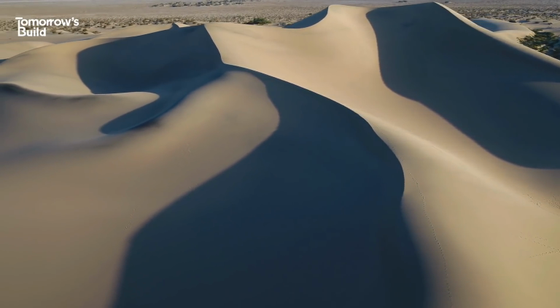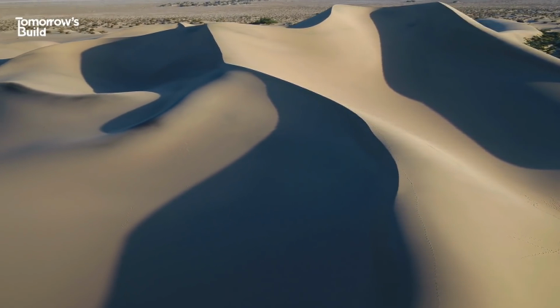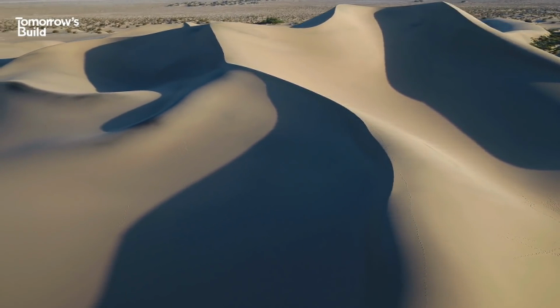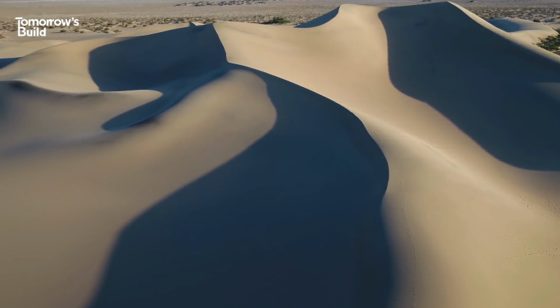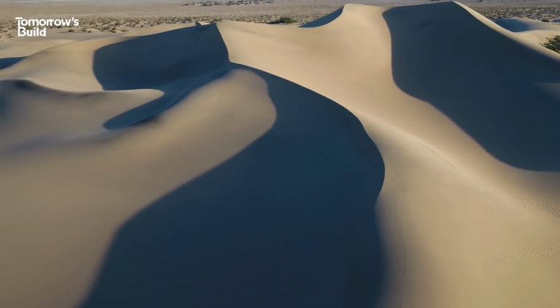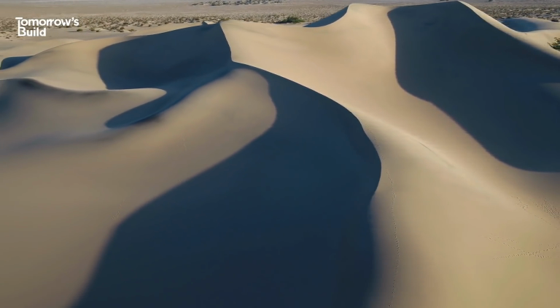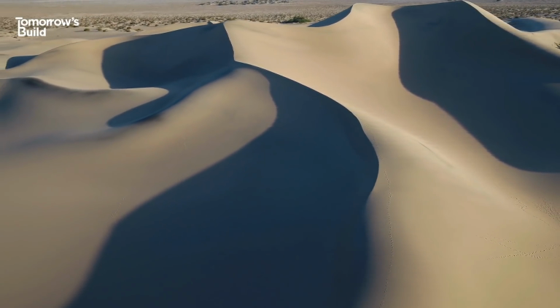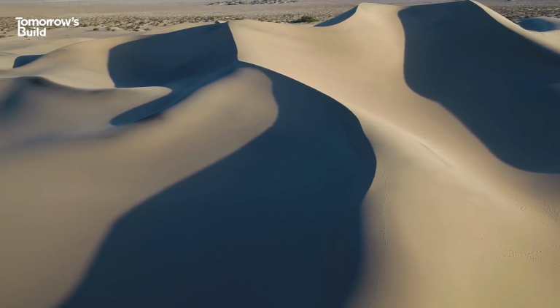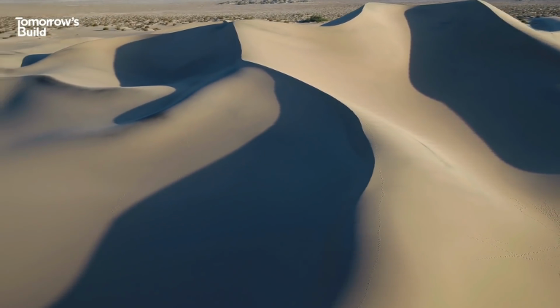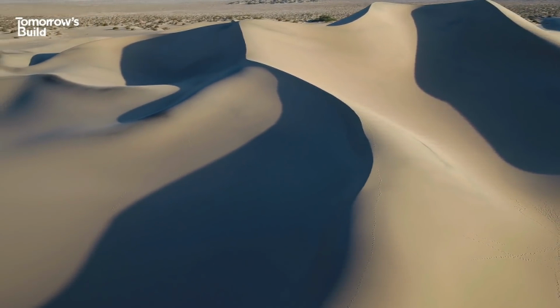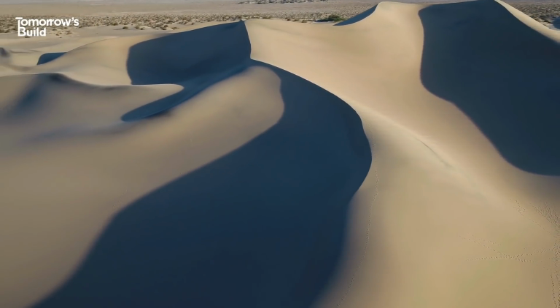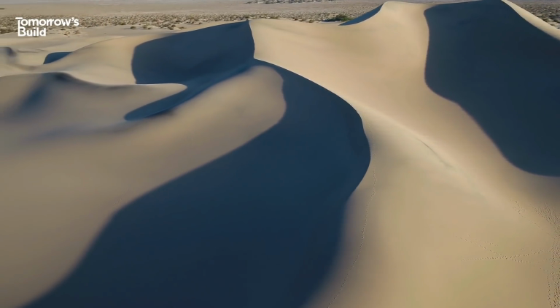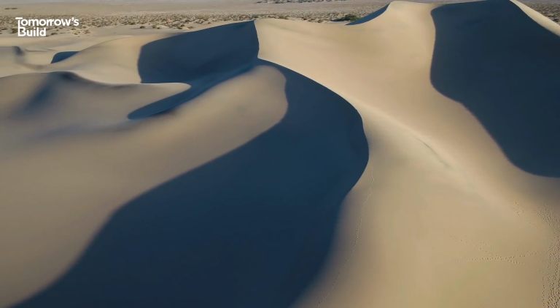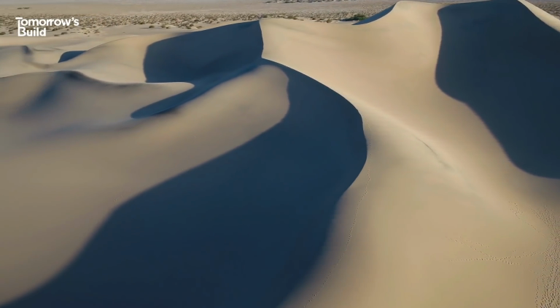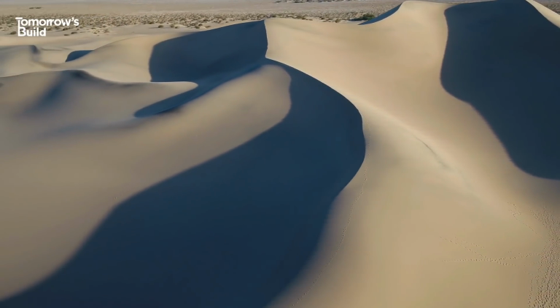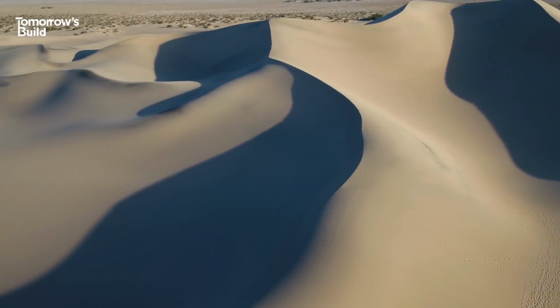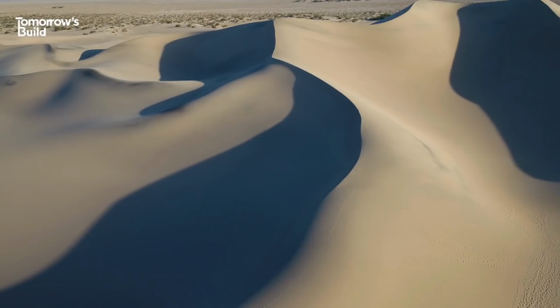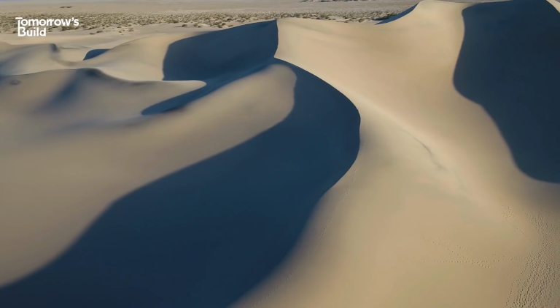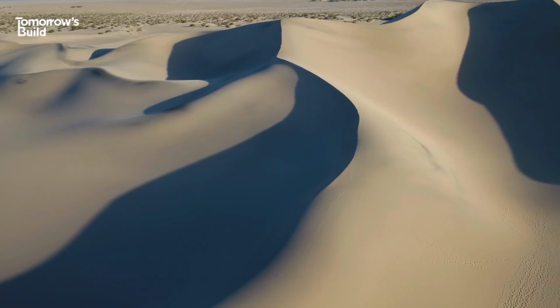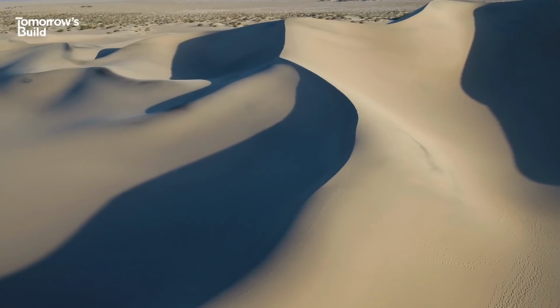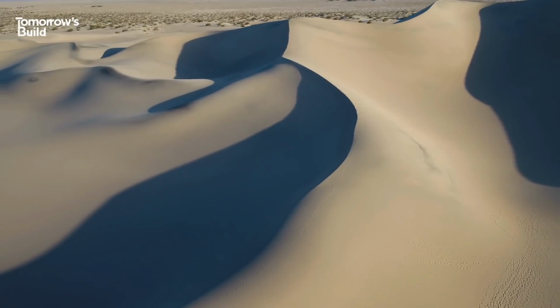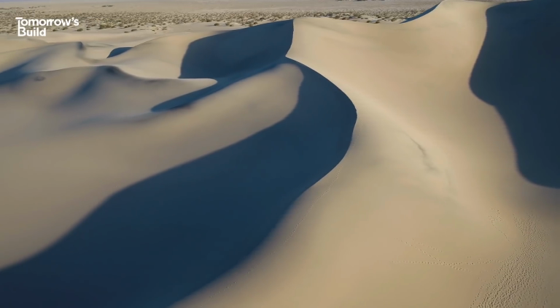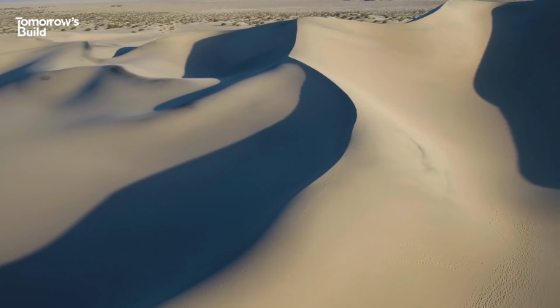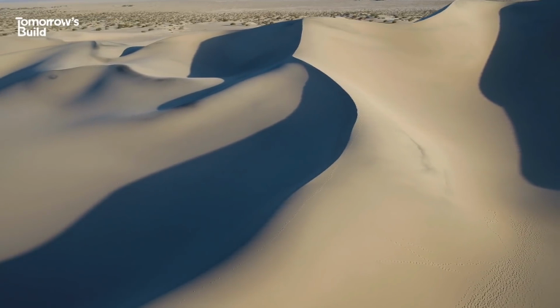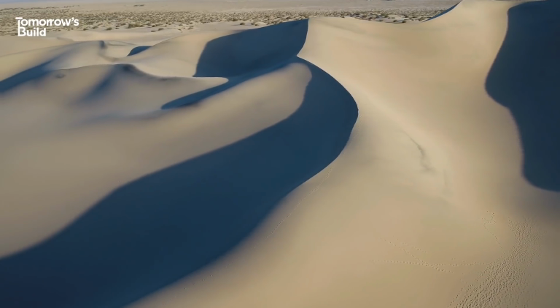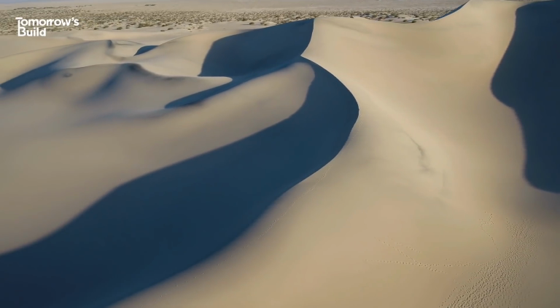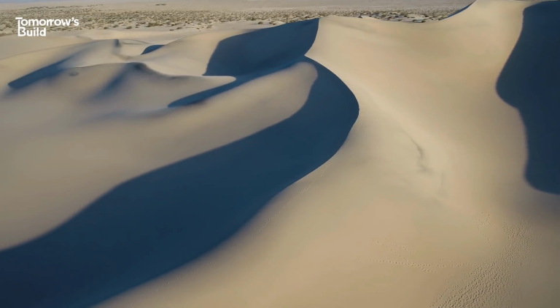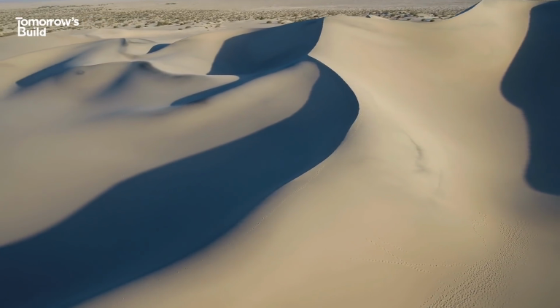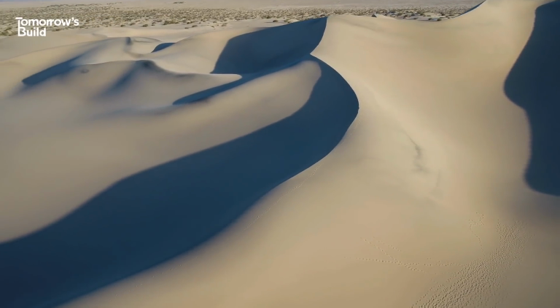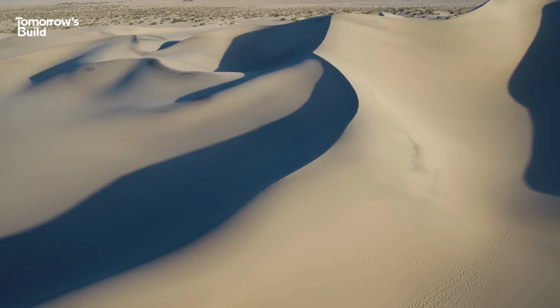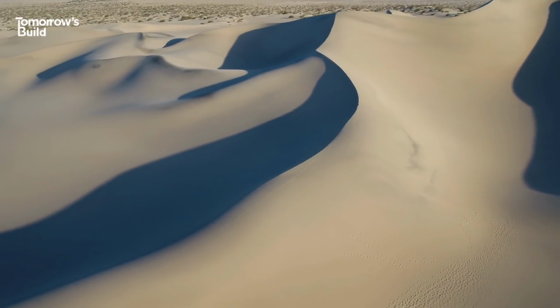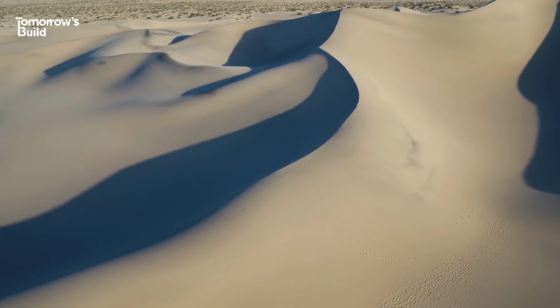If you enjoyed this video and you want to learn more about where construction is headed, make sure you subscribe to Tomorrow's Build.